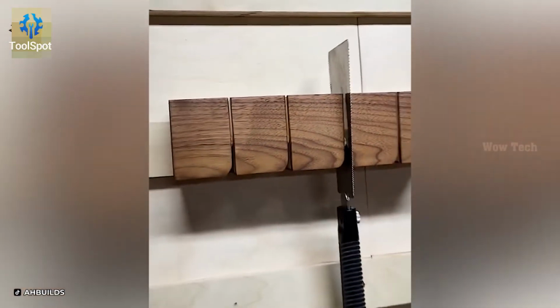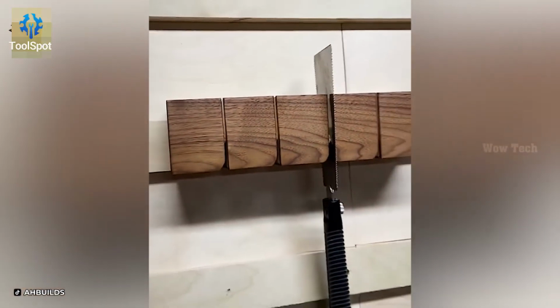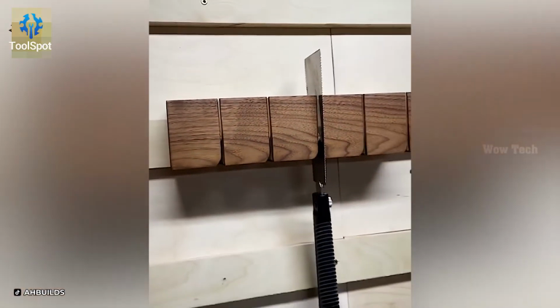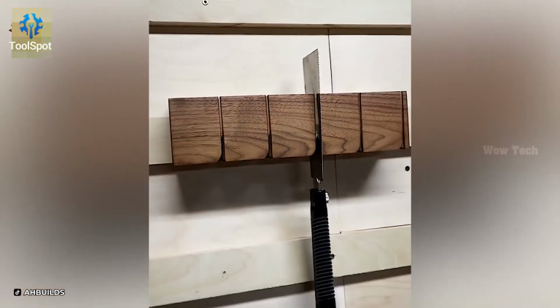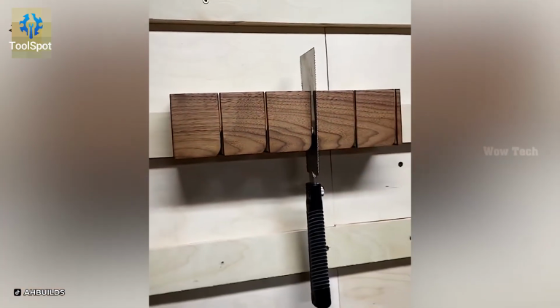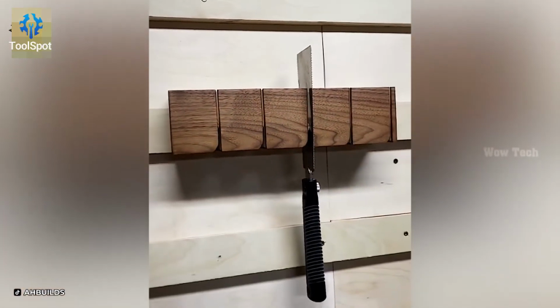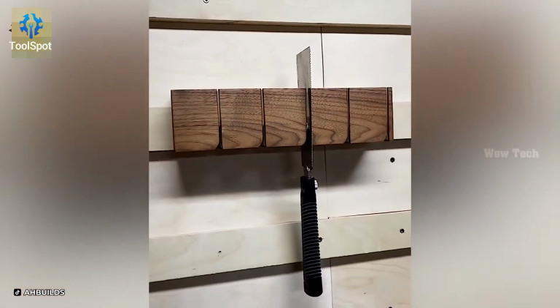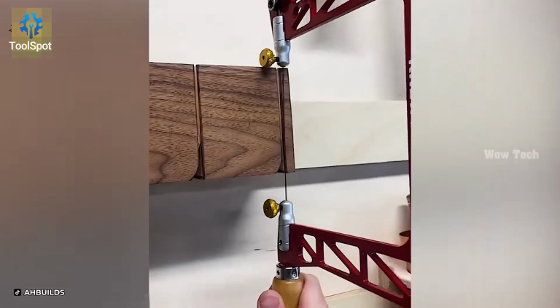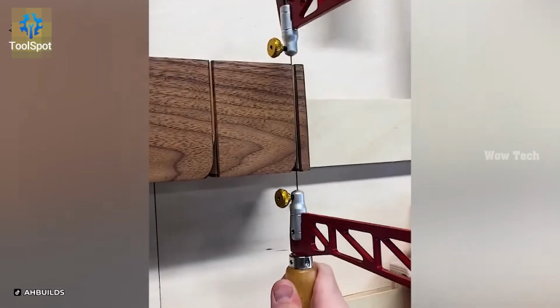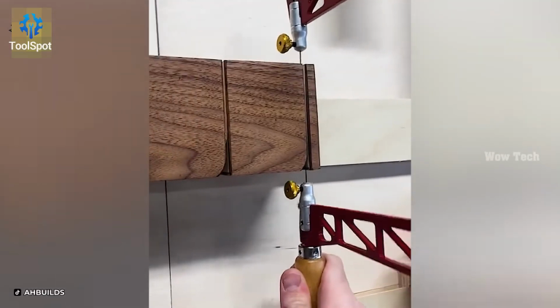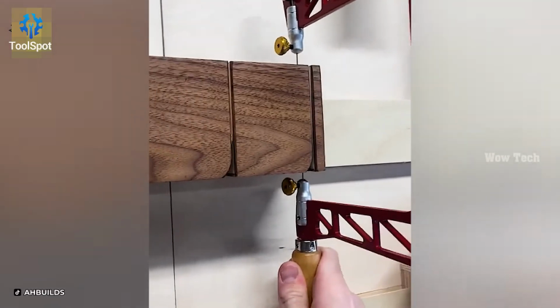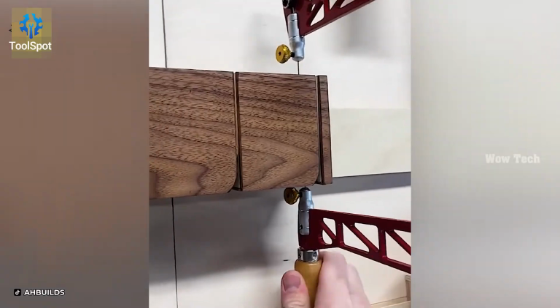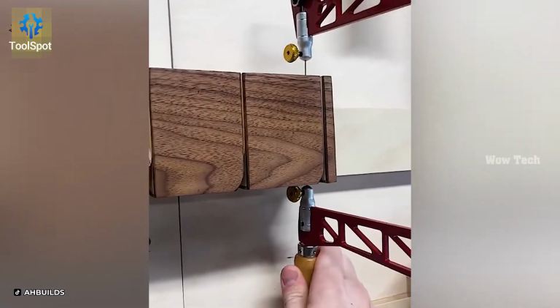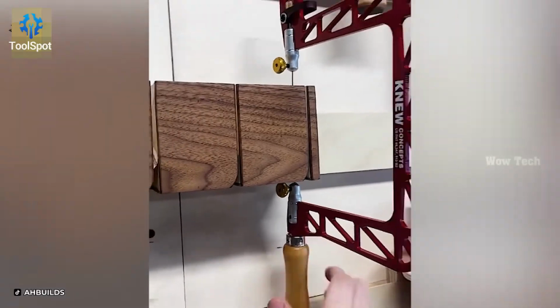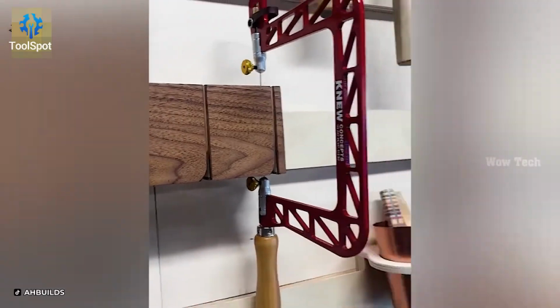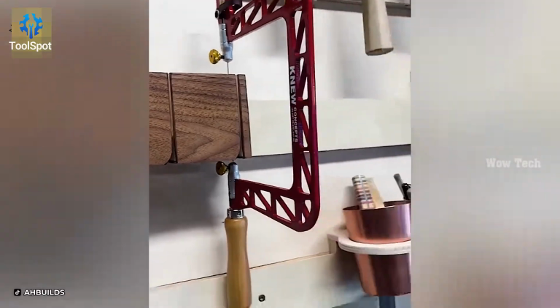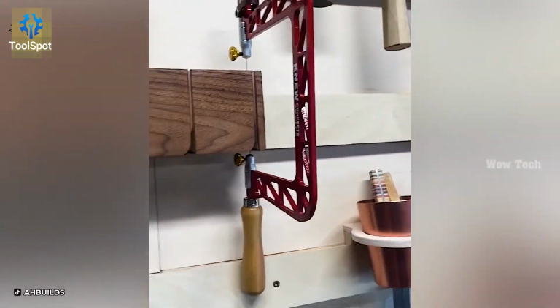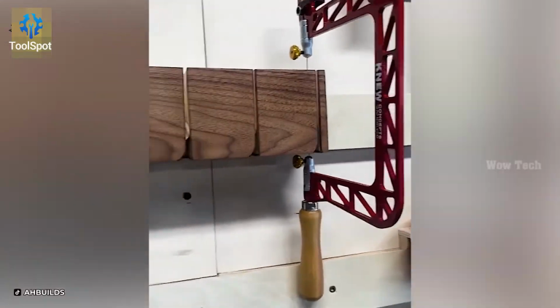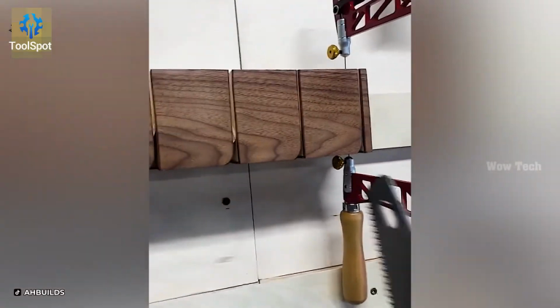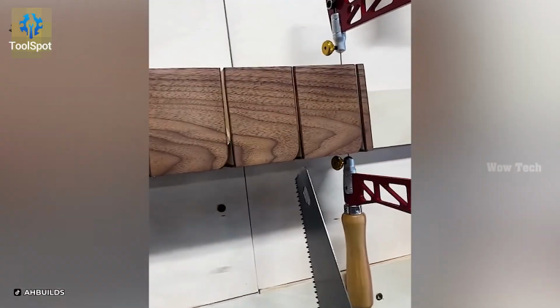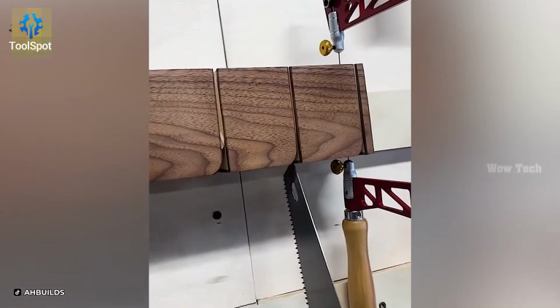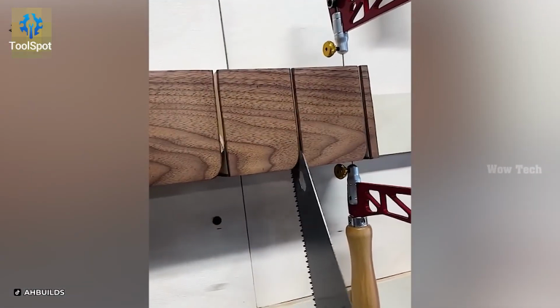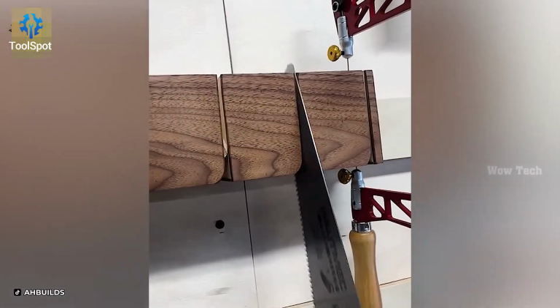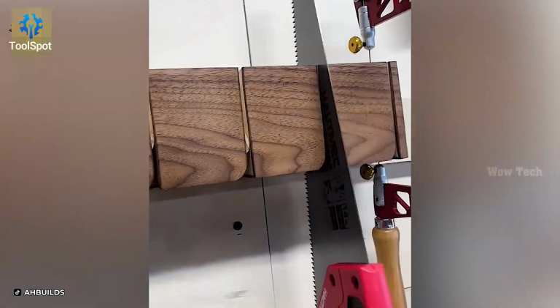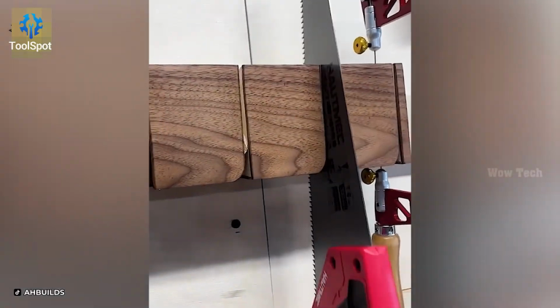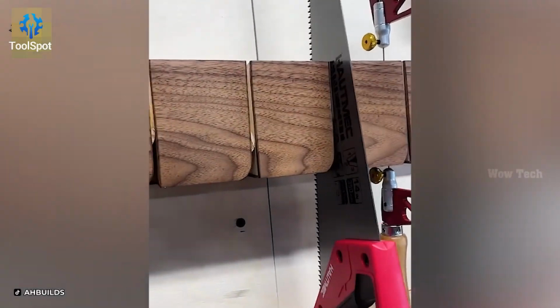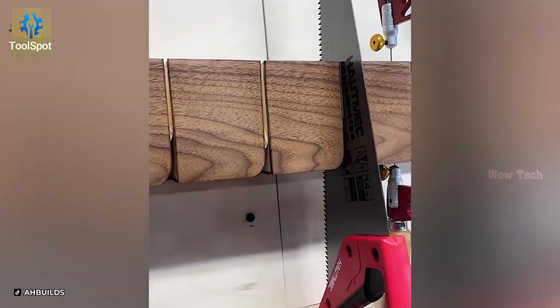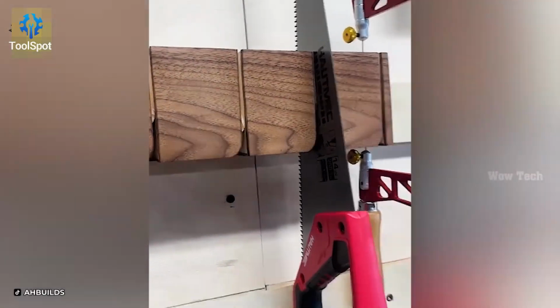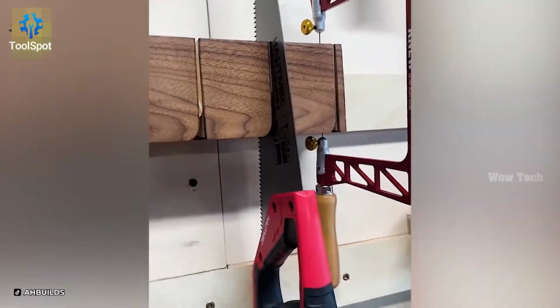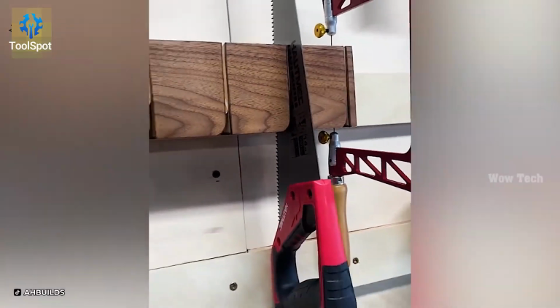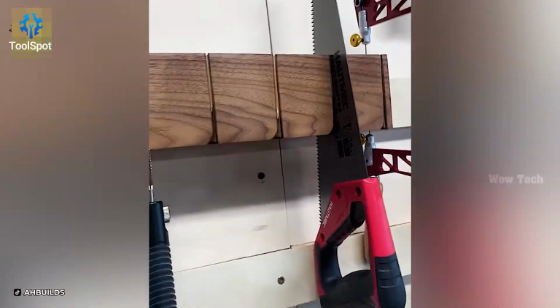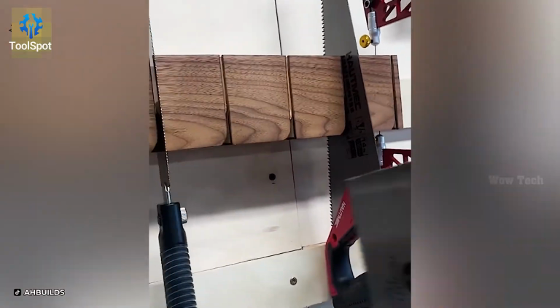From Ryoba to Dozuki, this rack's got every specialty saw you could dream of, ready for any intricate cut.